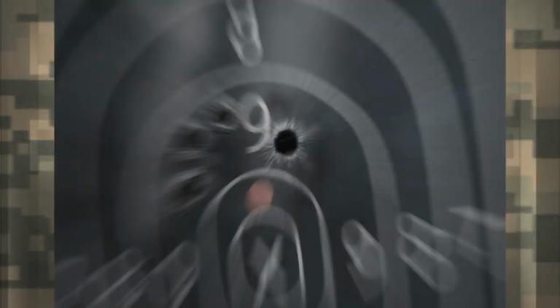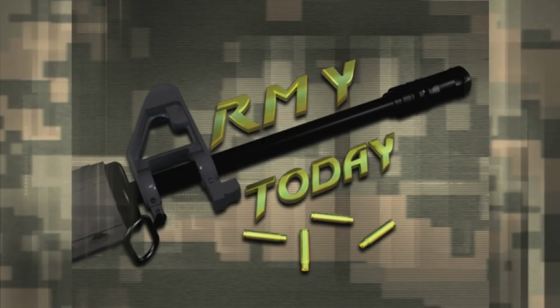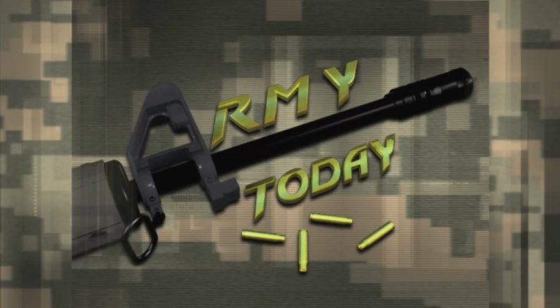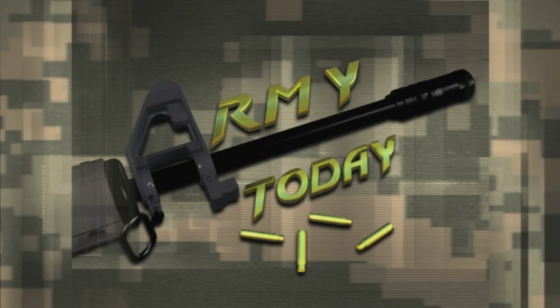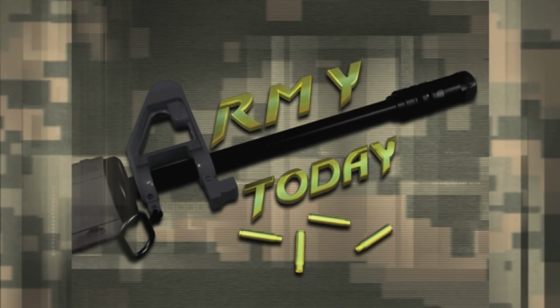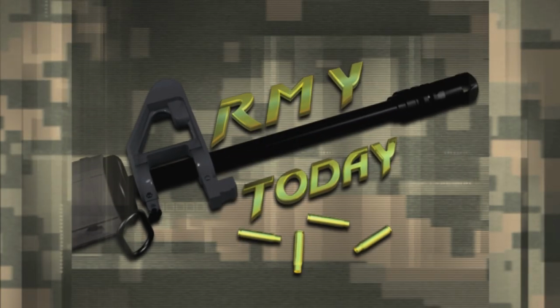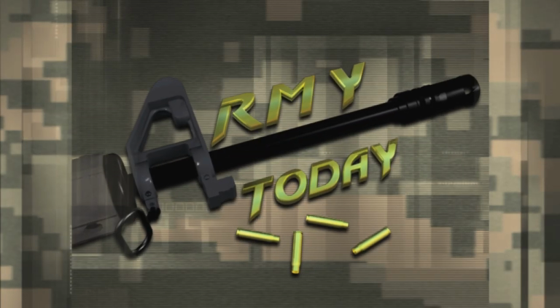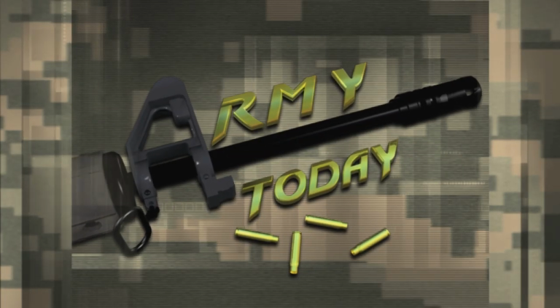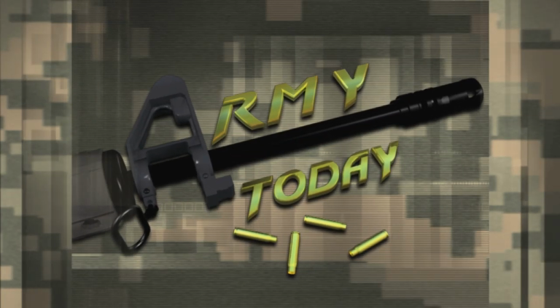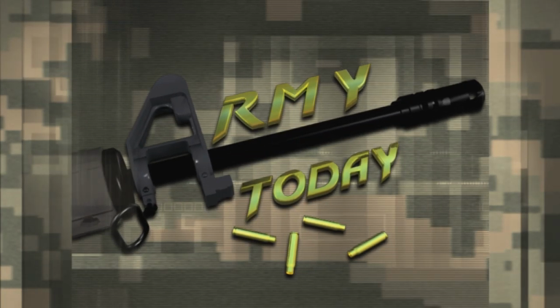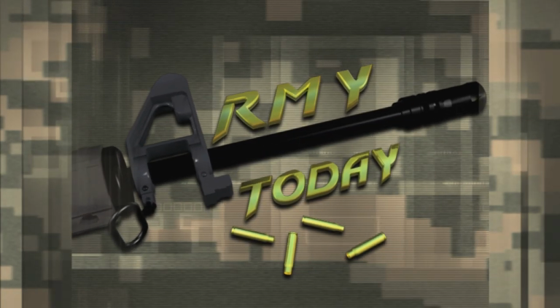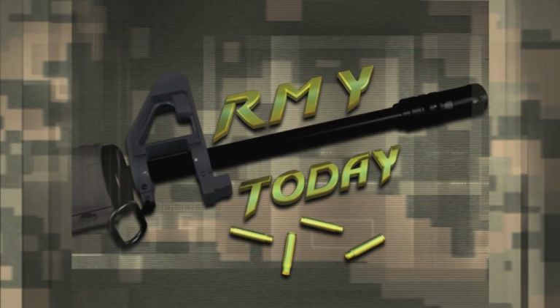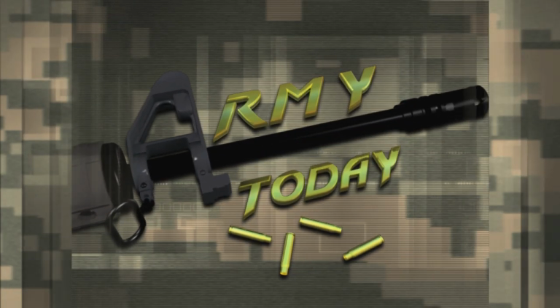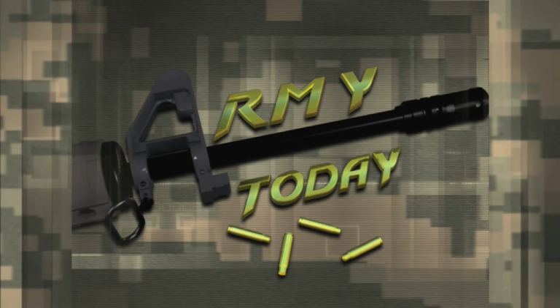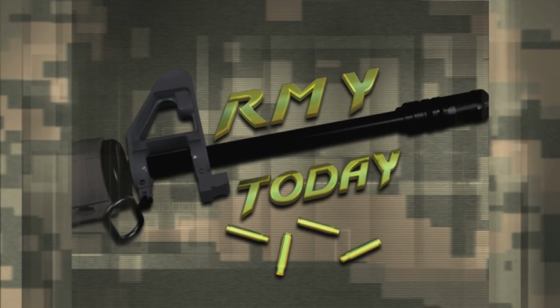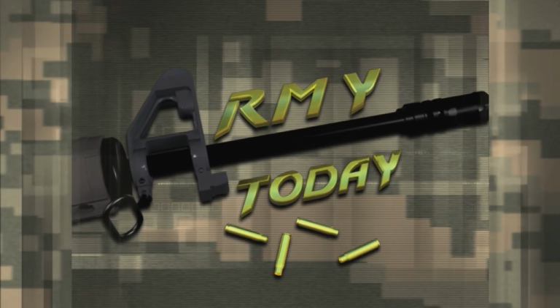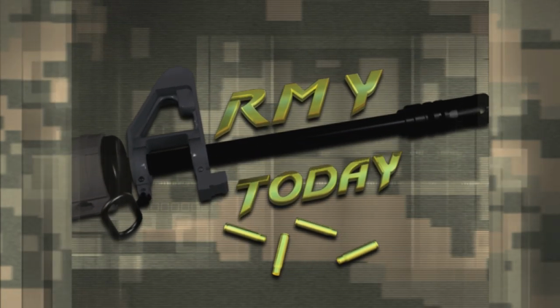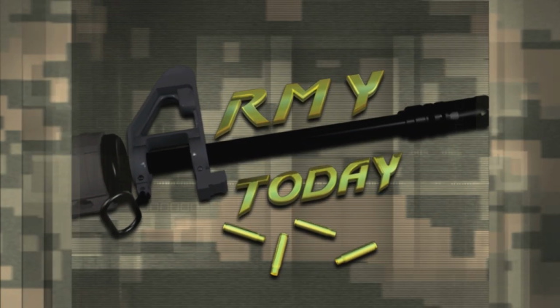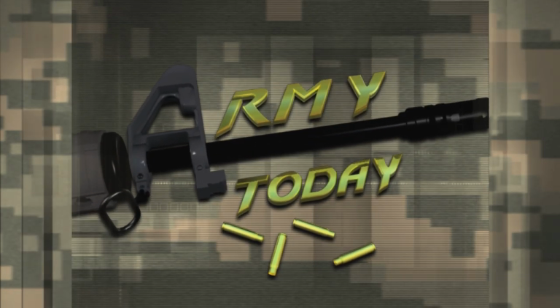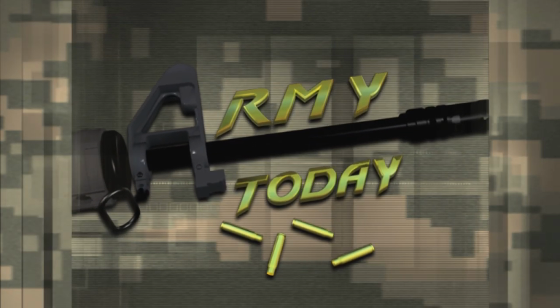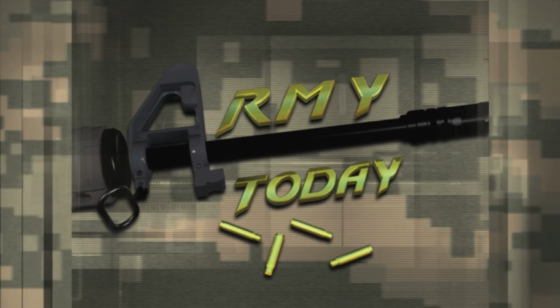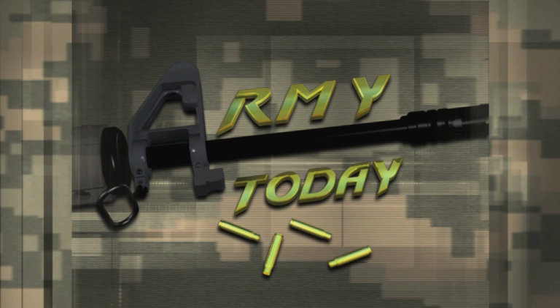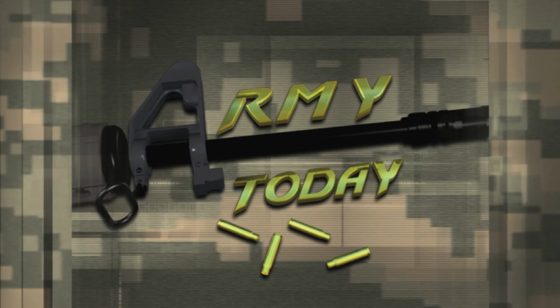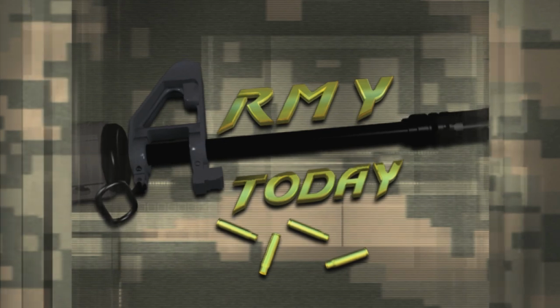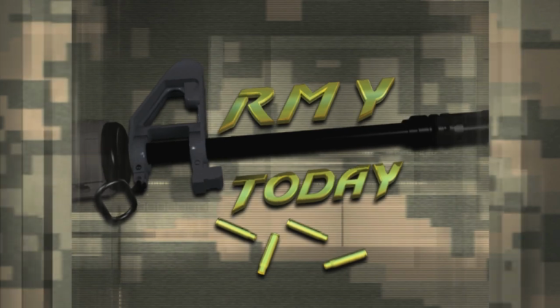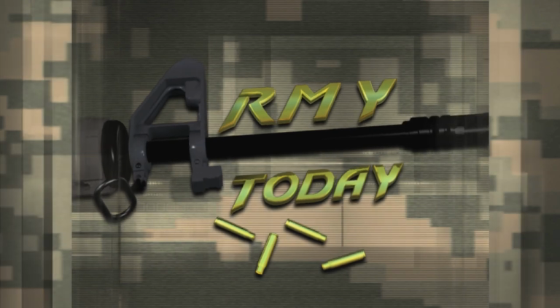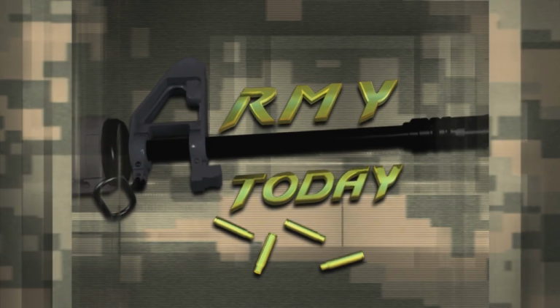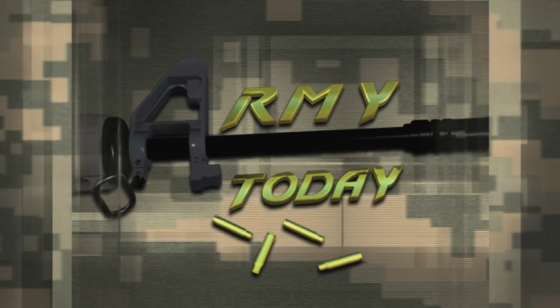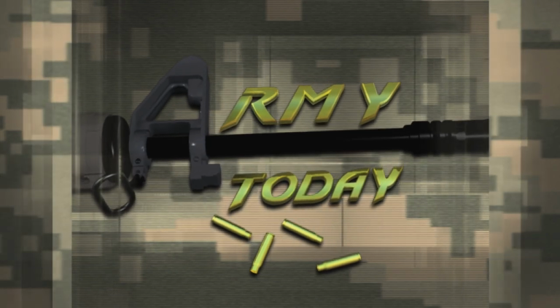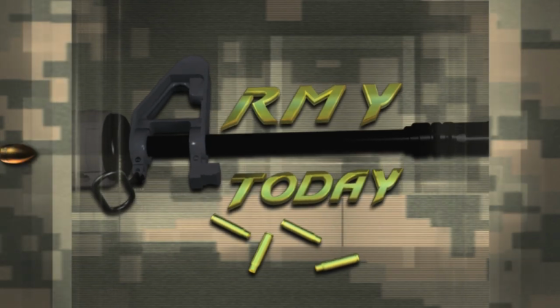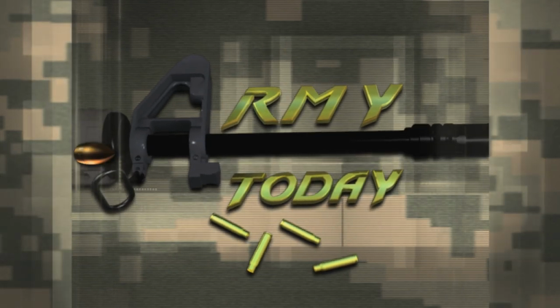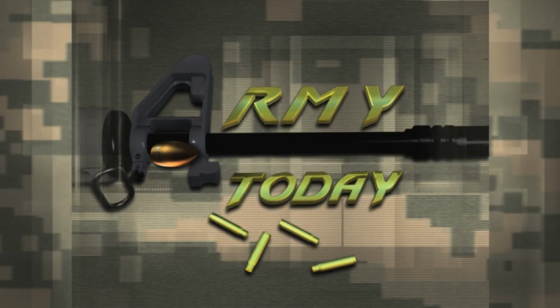From Soldiers Radio and Television, this is the Army Today, a daily feature from around the globe.